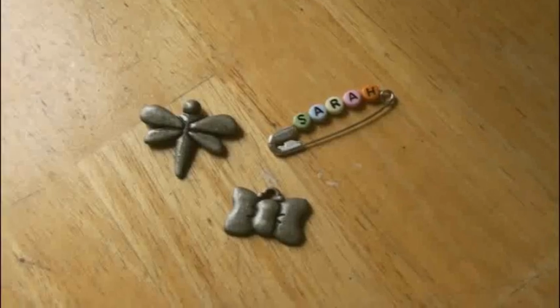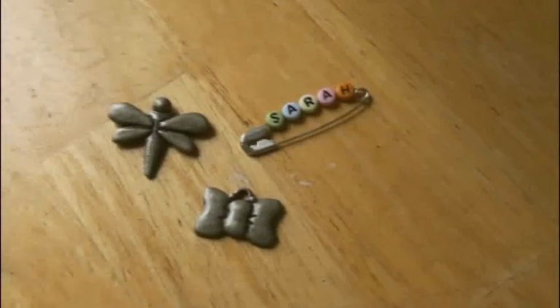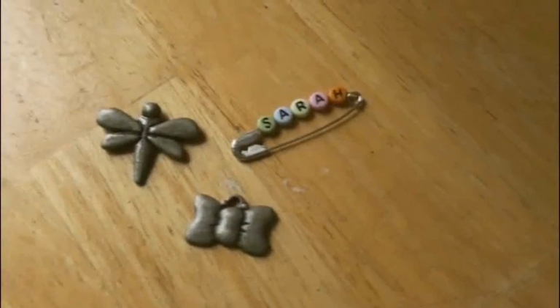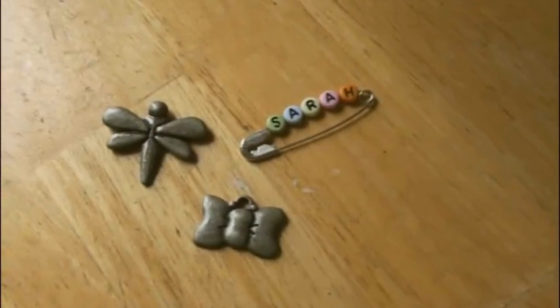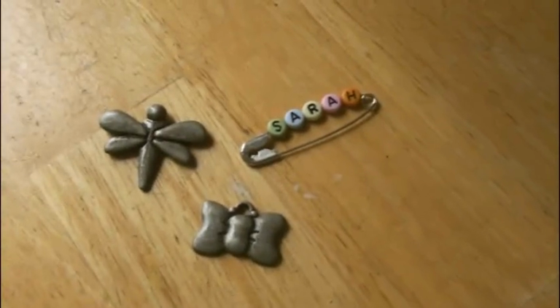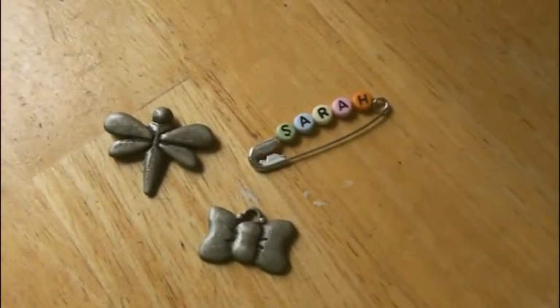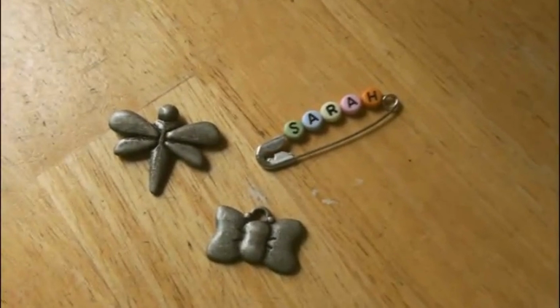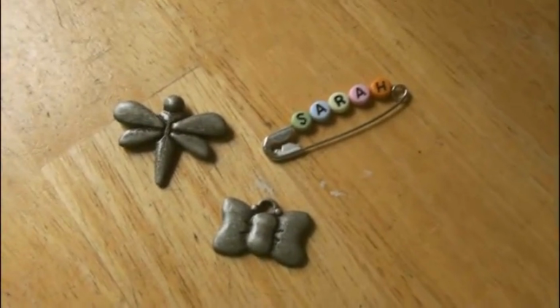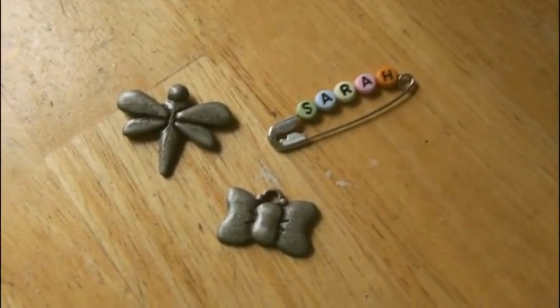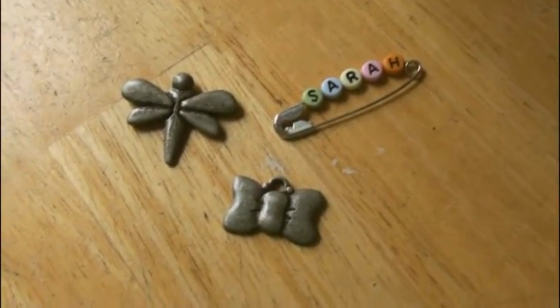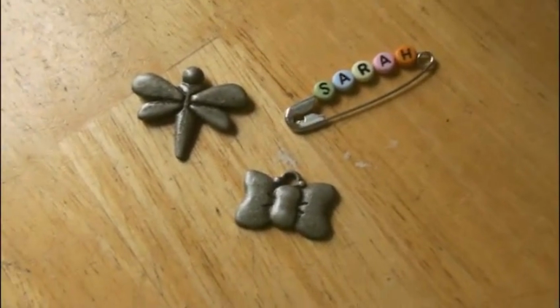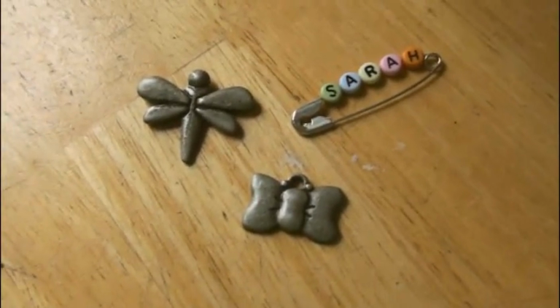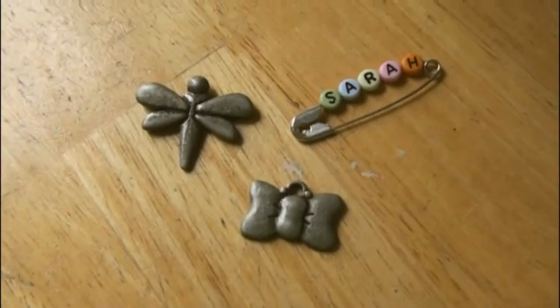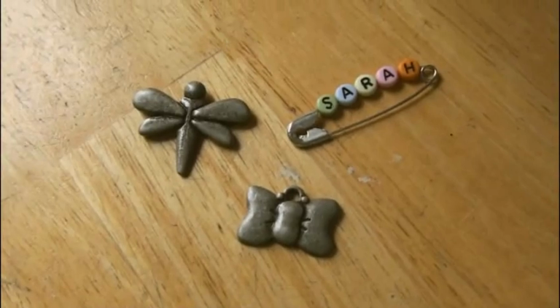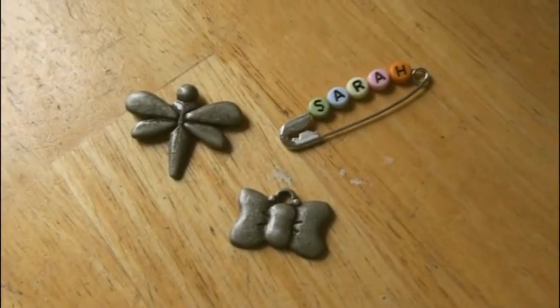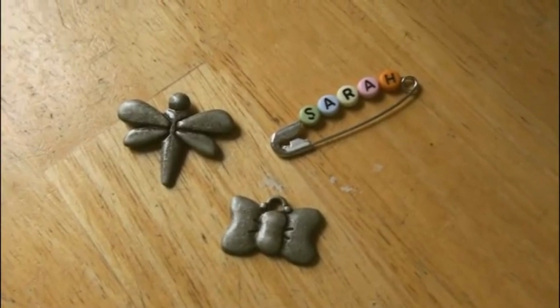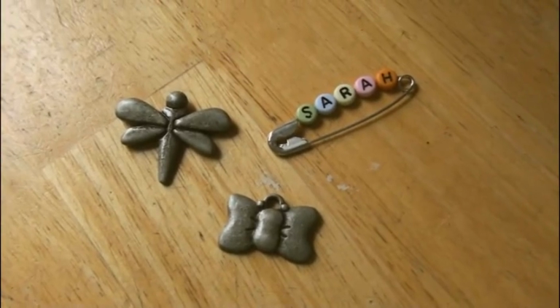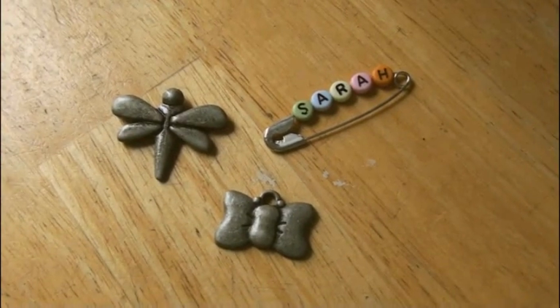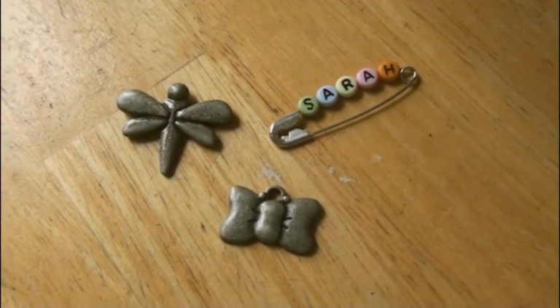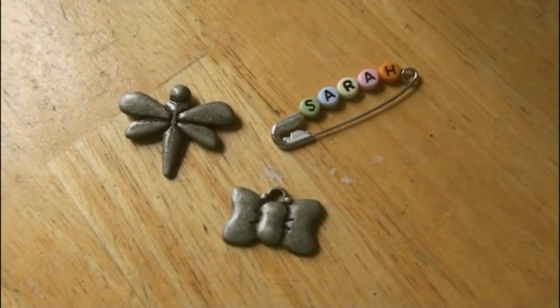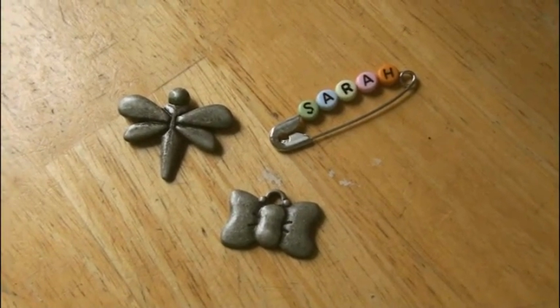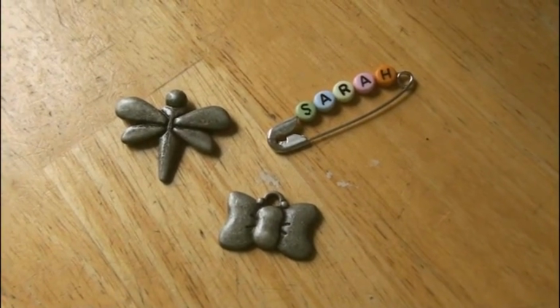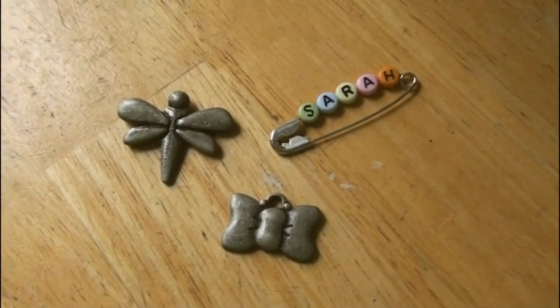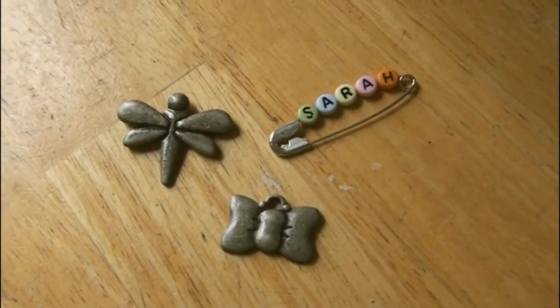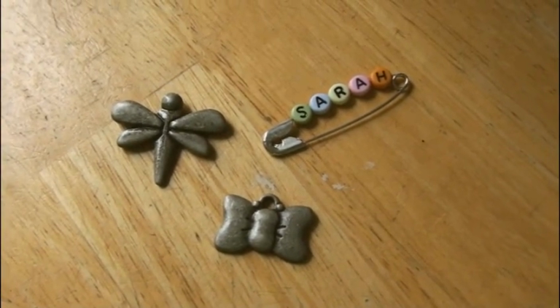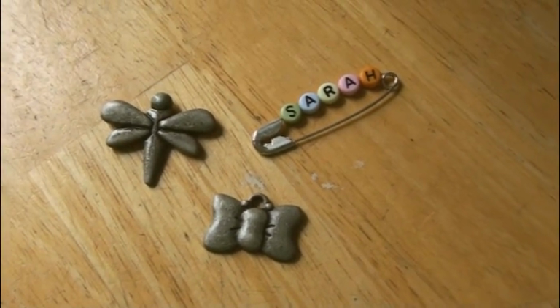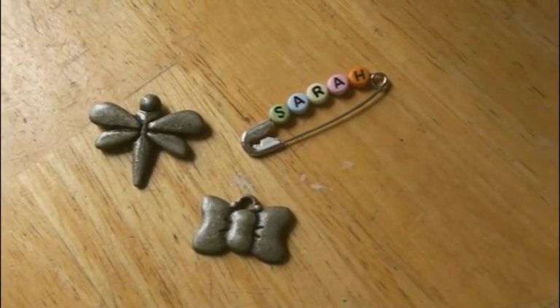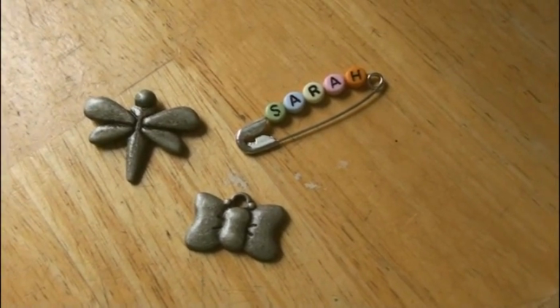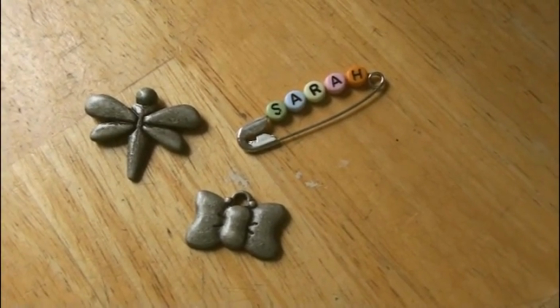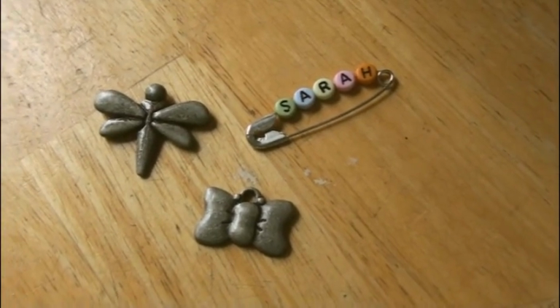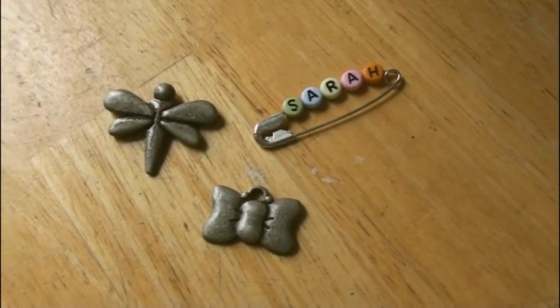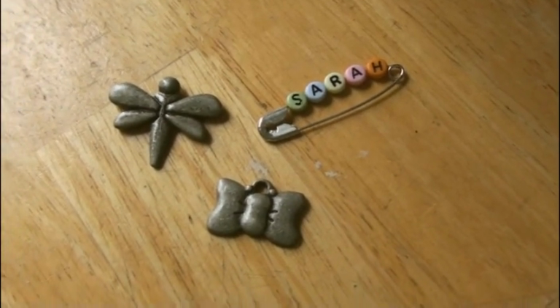These should have been in a video a super long time ago, but Sarah sent these to me. They're pretty charms and a pin, so thank you so much for sending these.